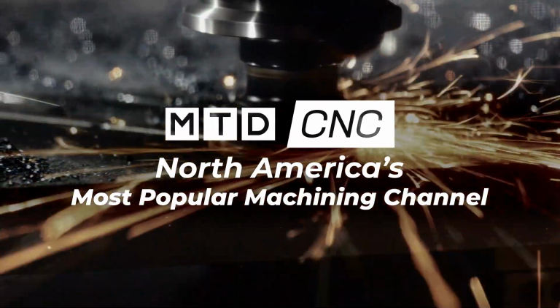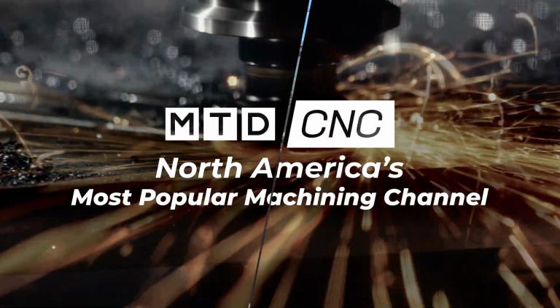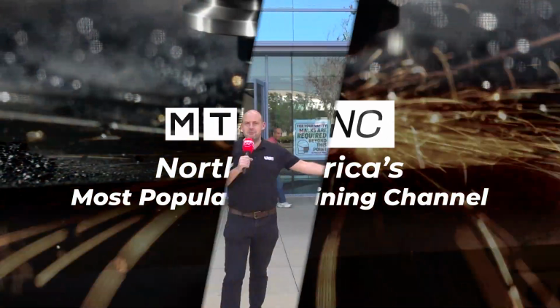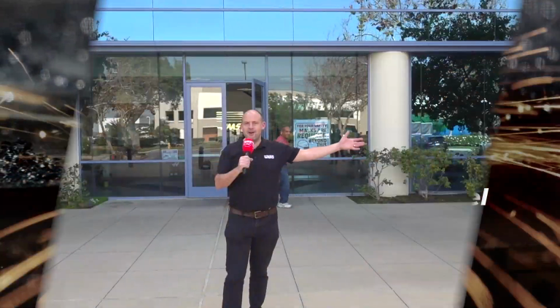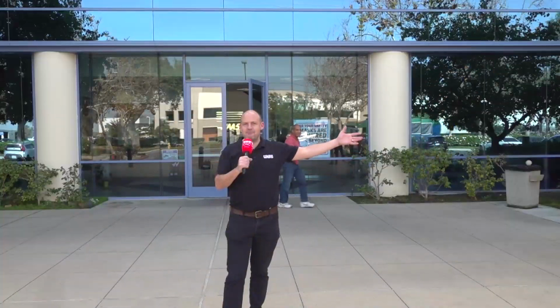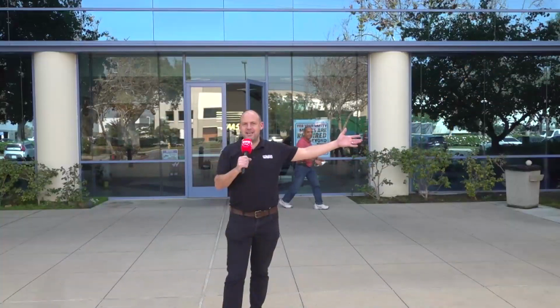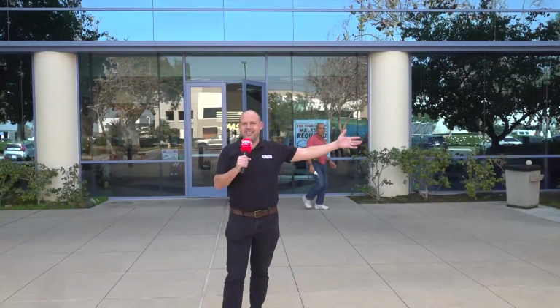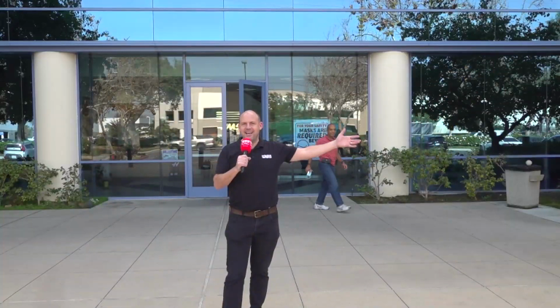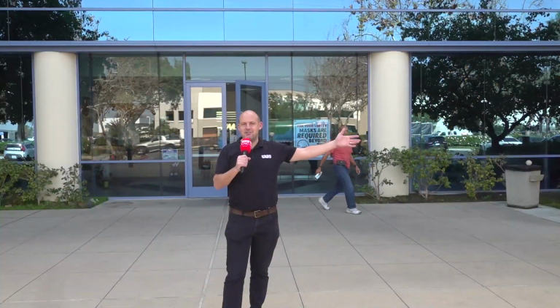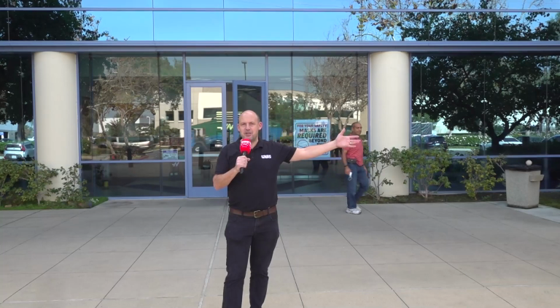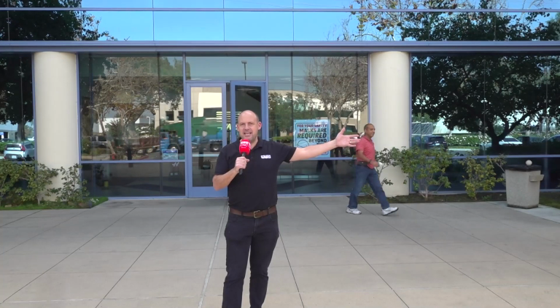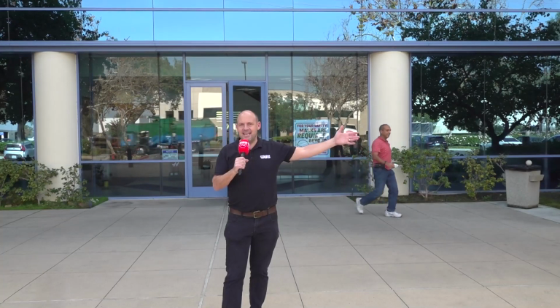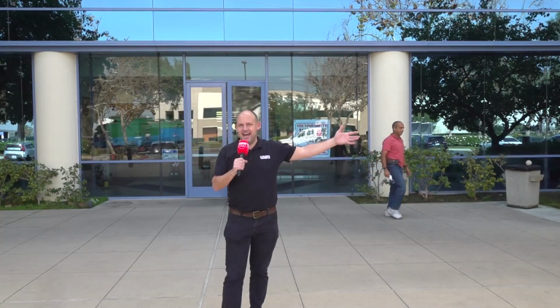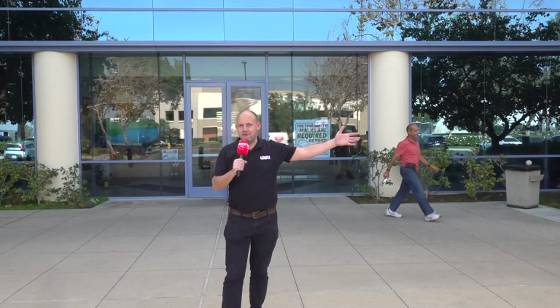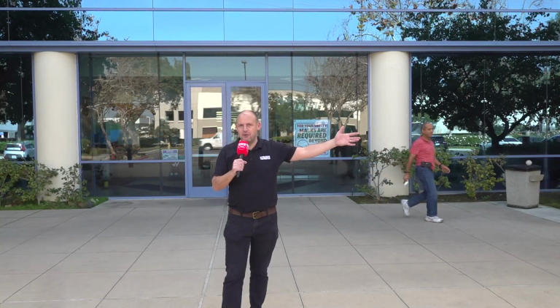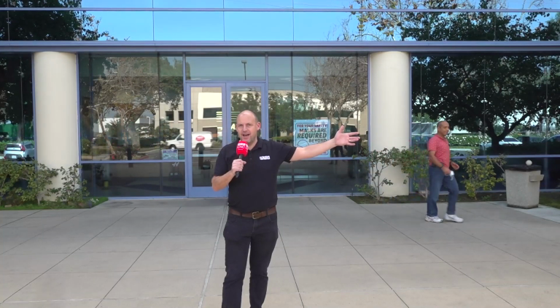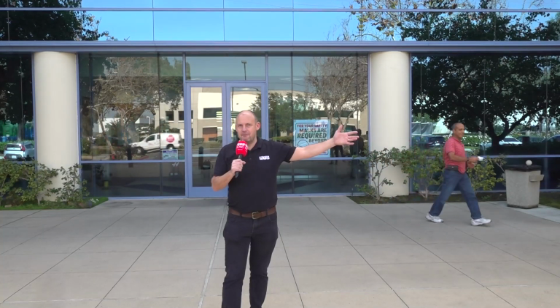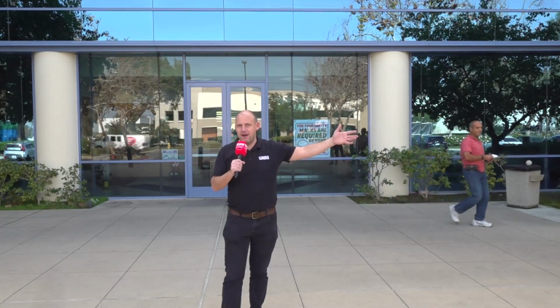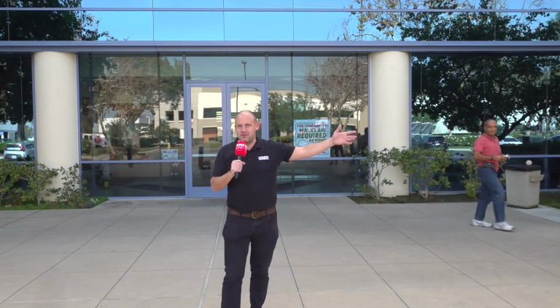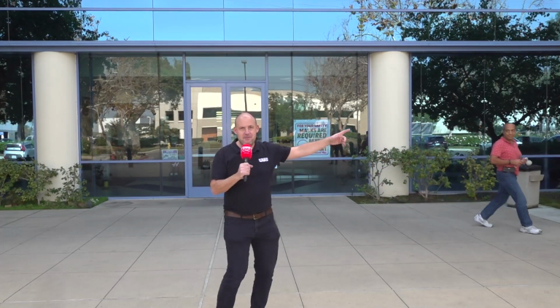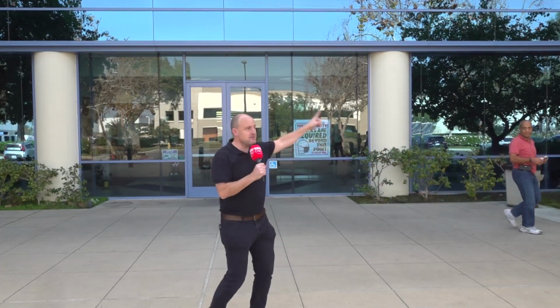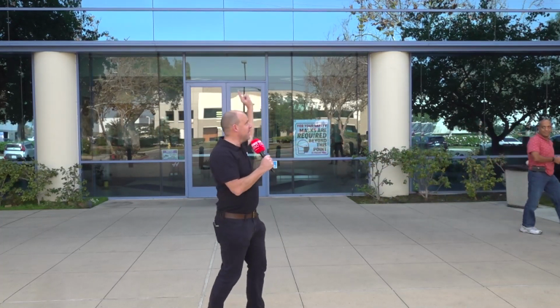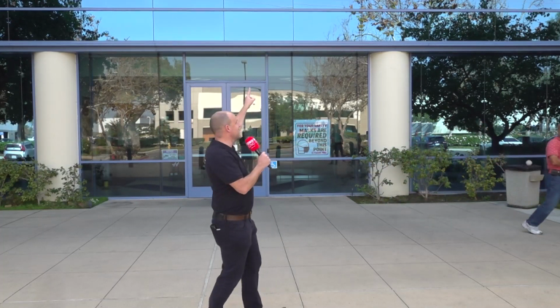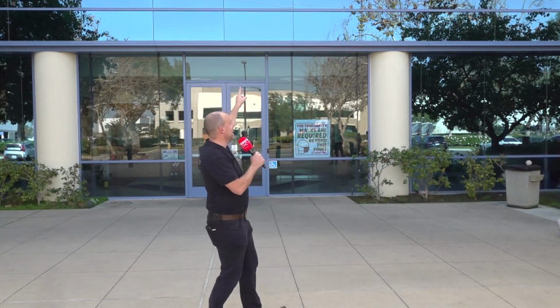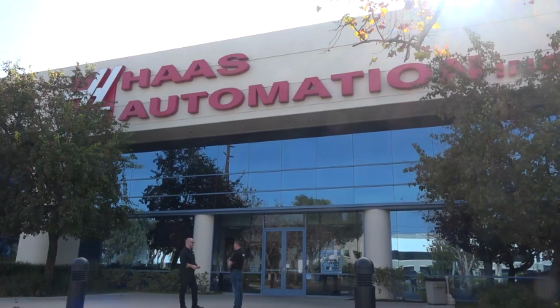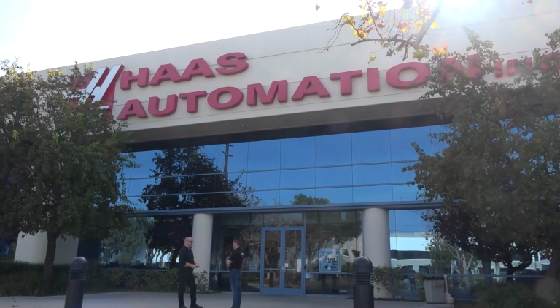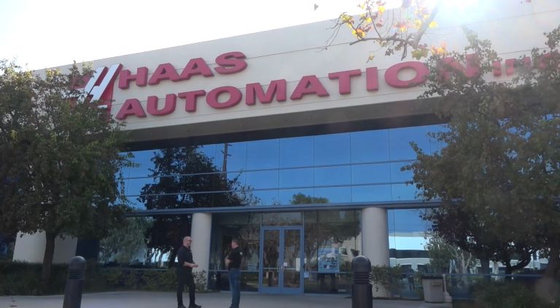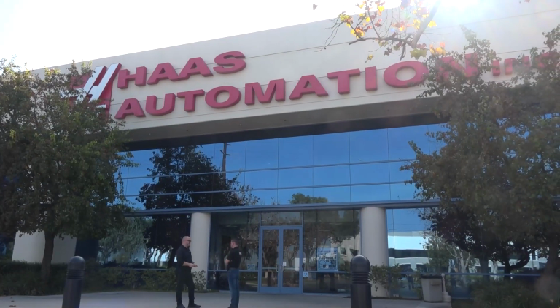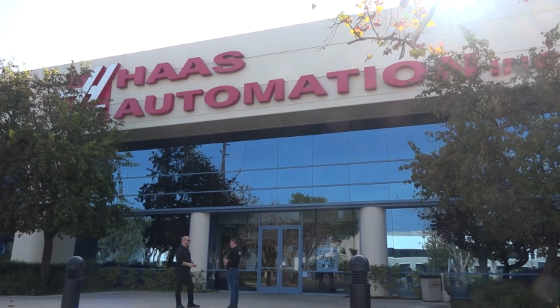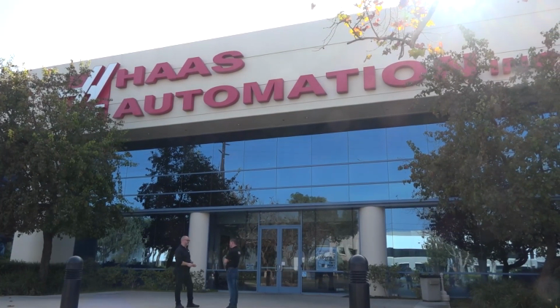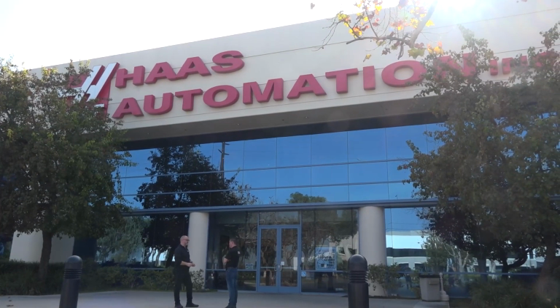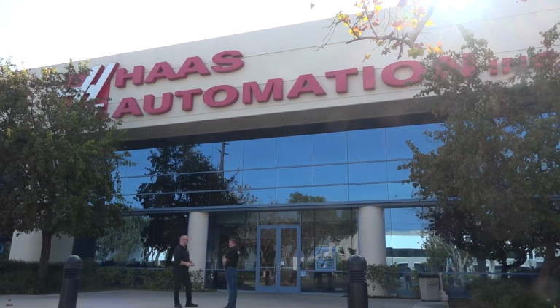Guess where I am today — in sunny California, and I'm about to go in this place and have a factory tour.